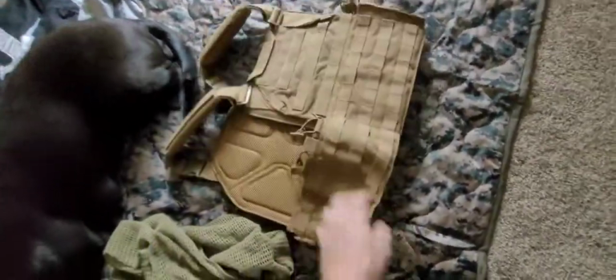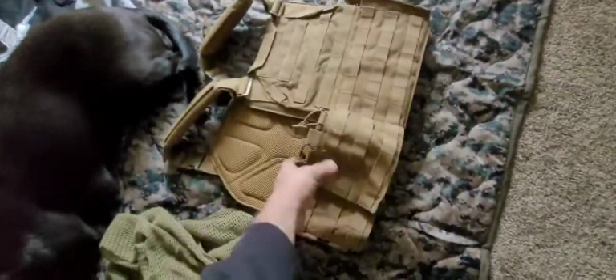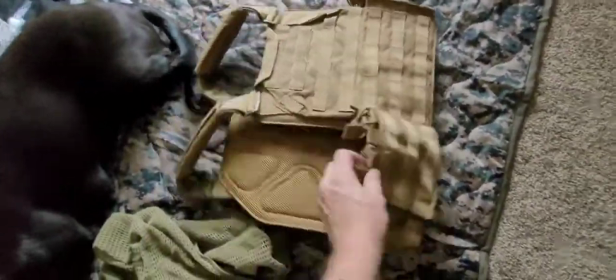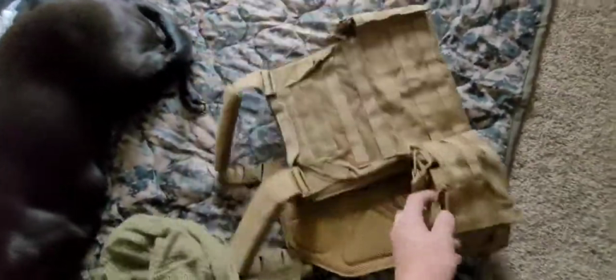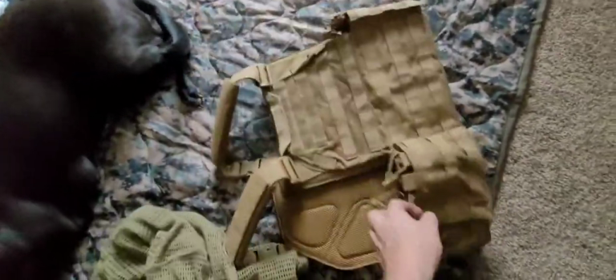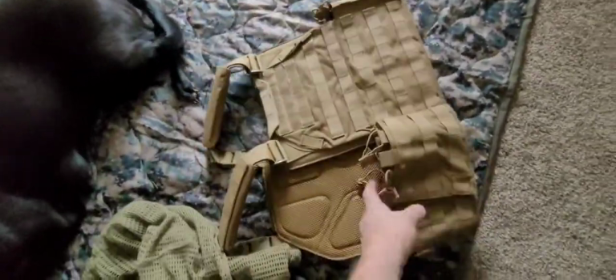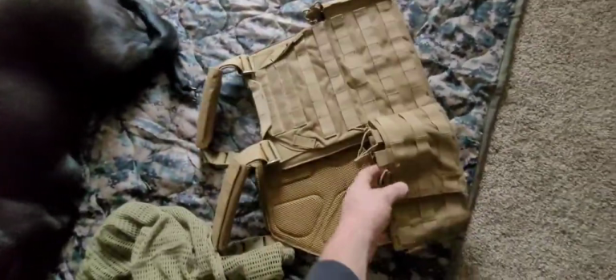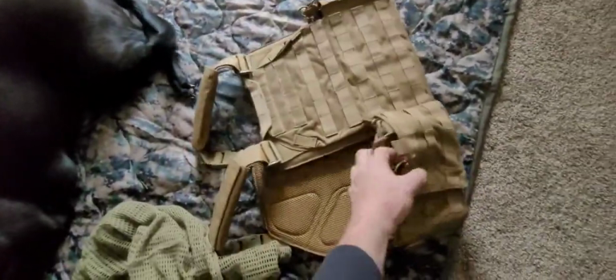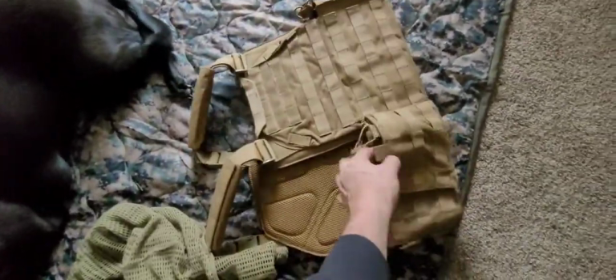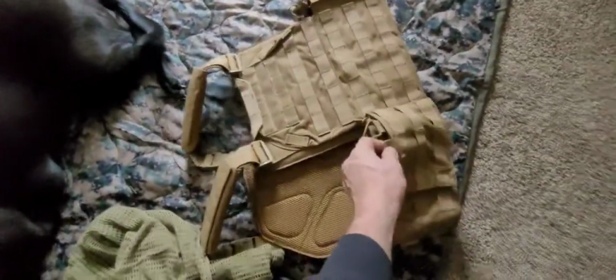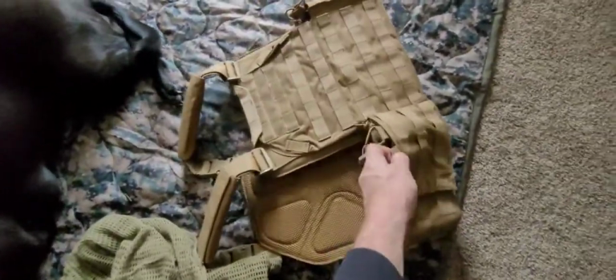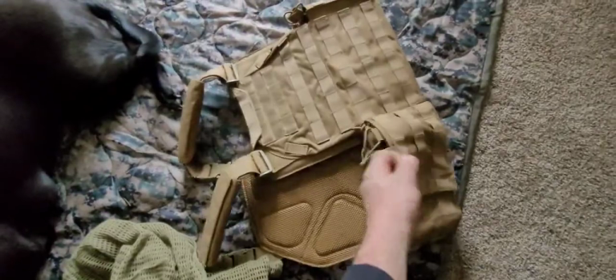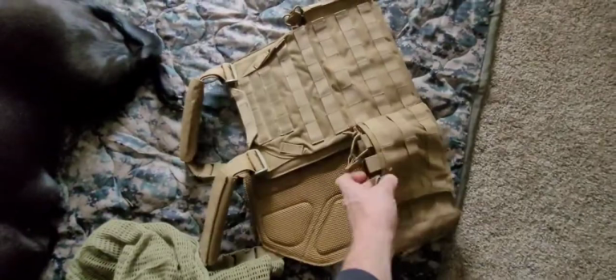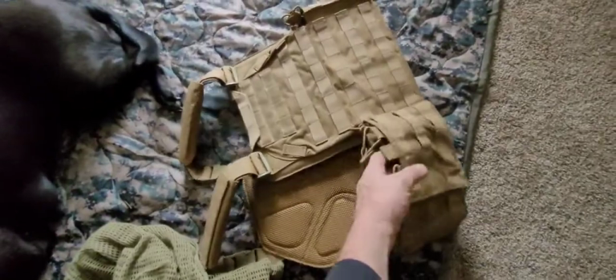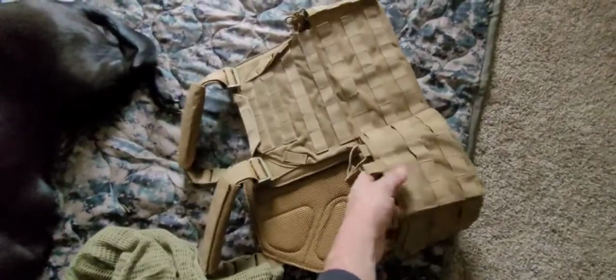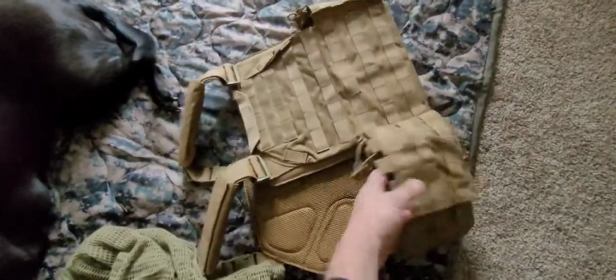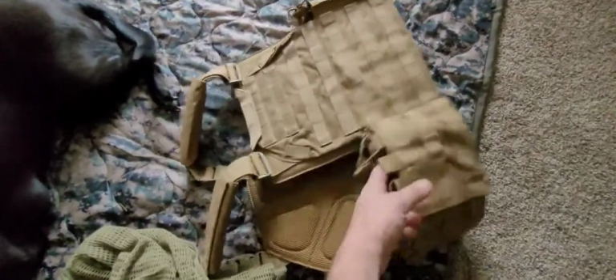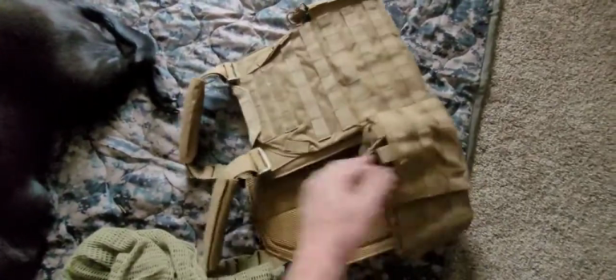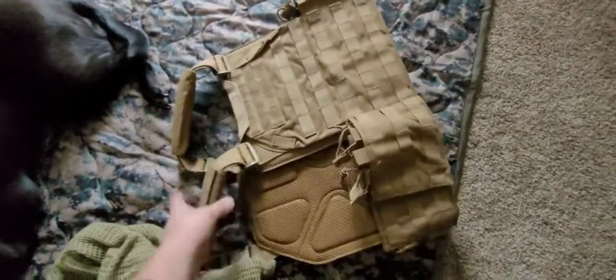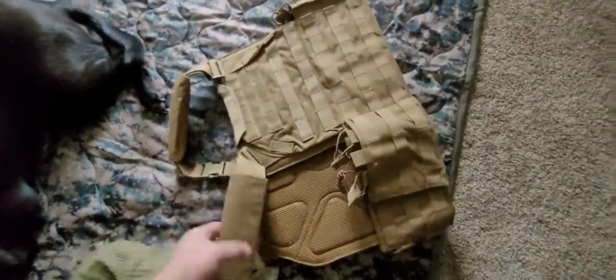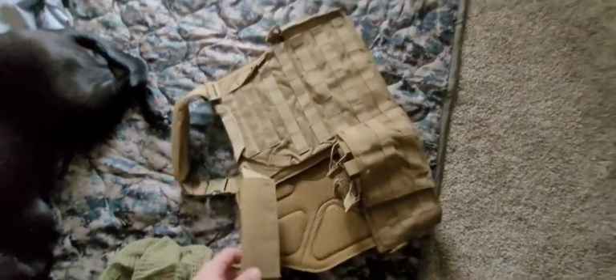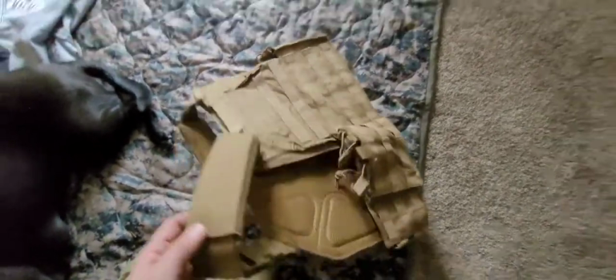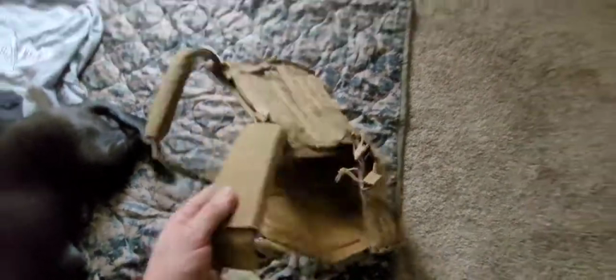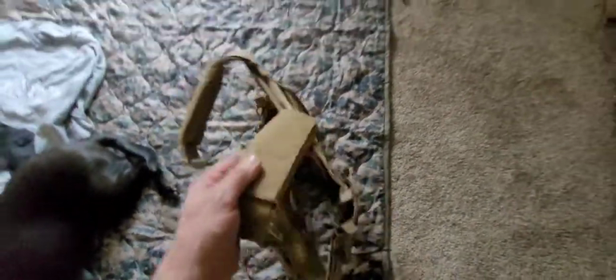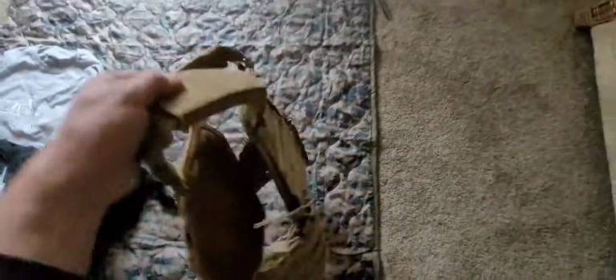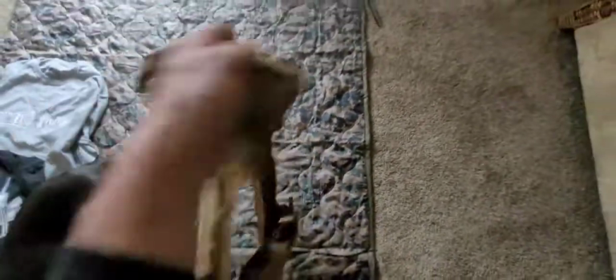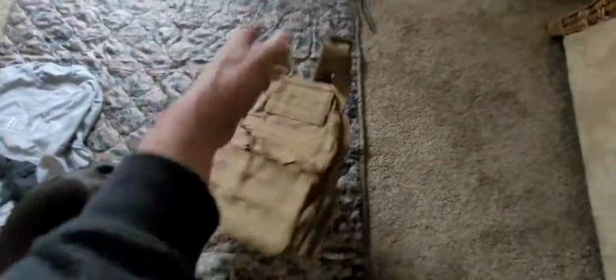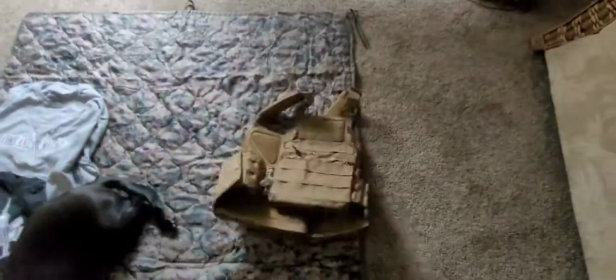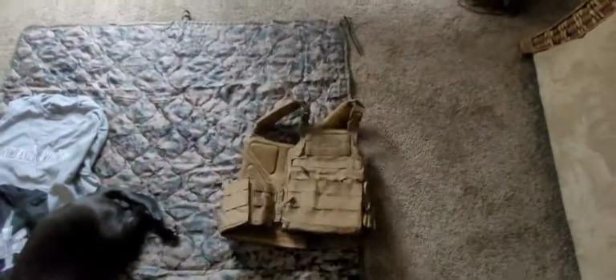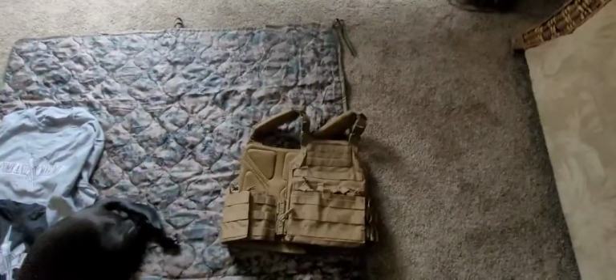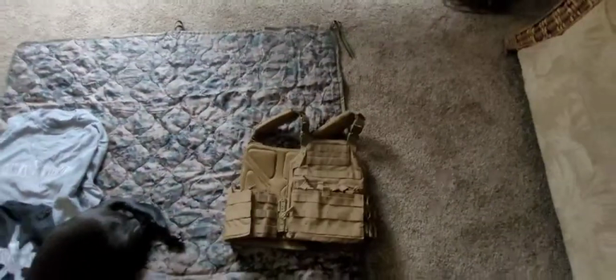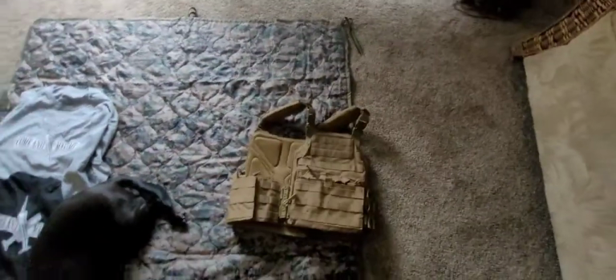Oh, it's got more magazine pouches on the side. Very cool.